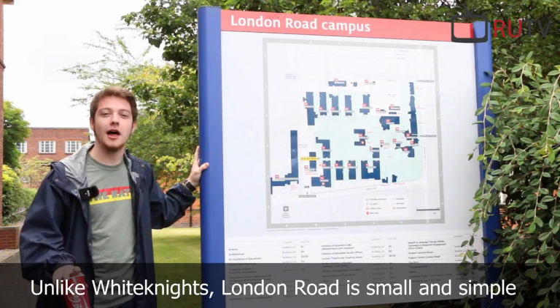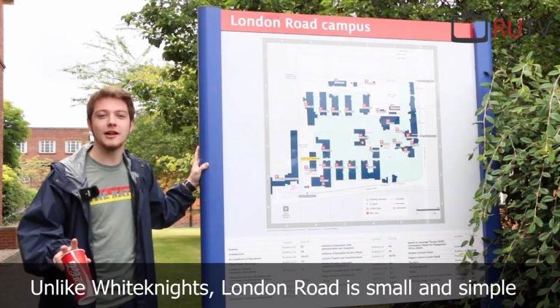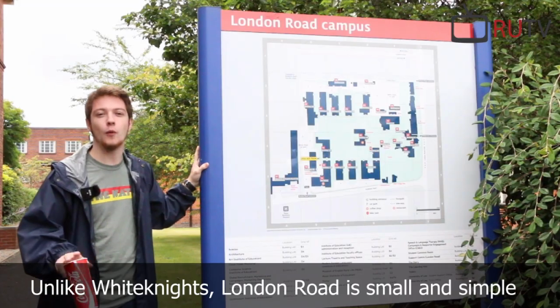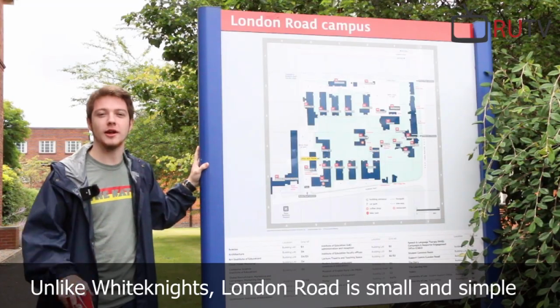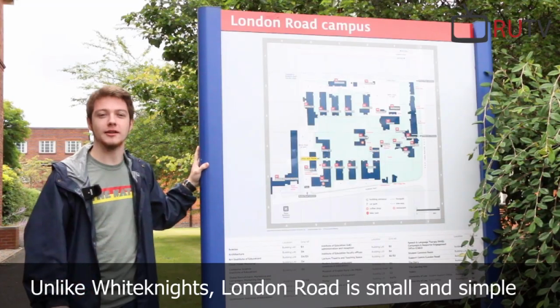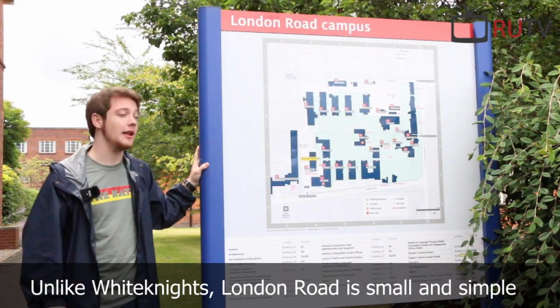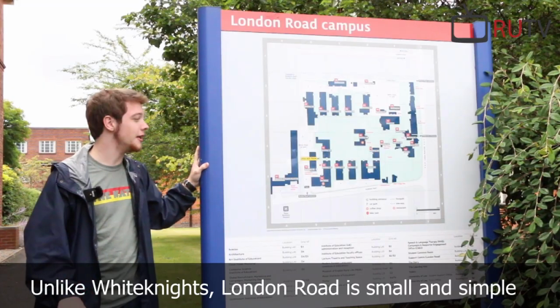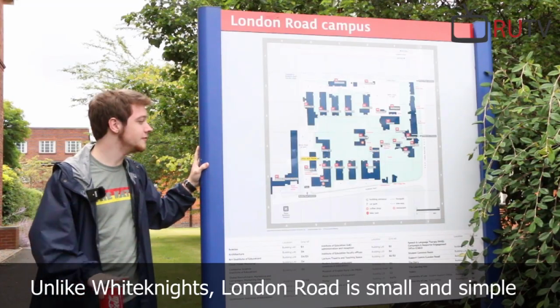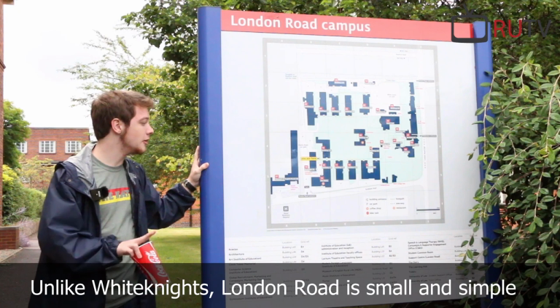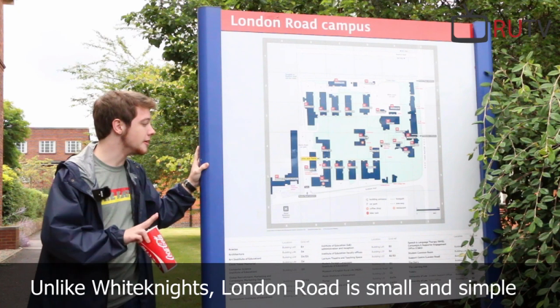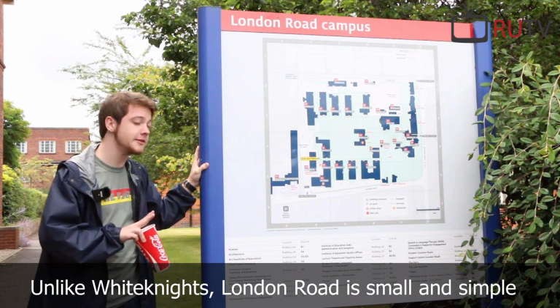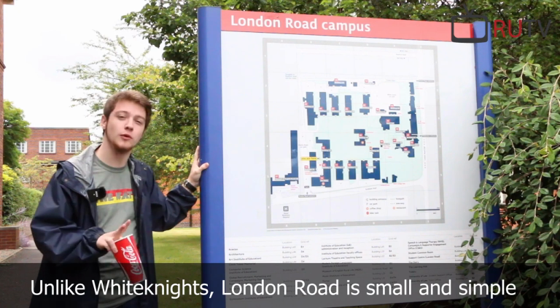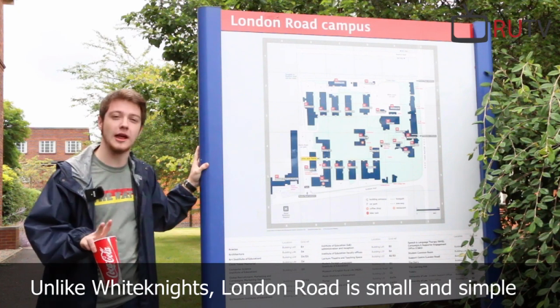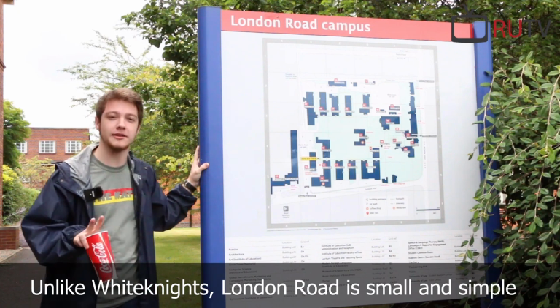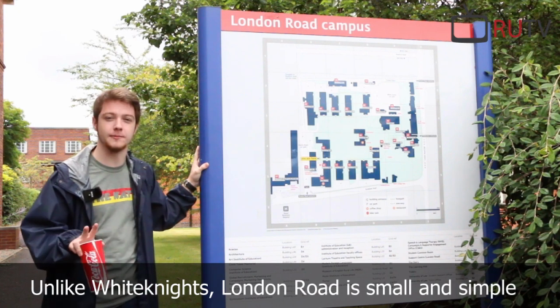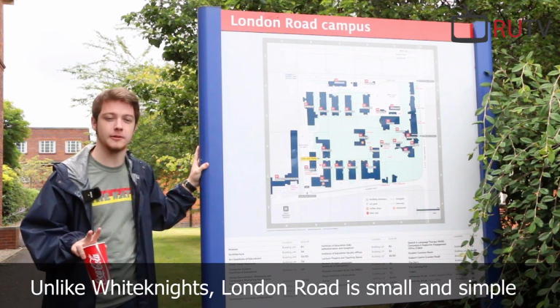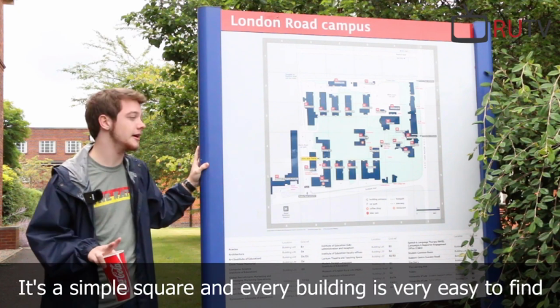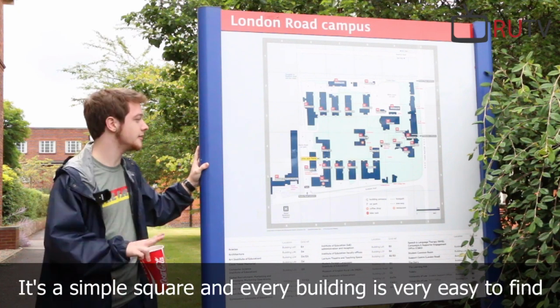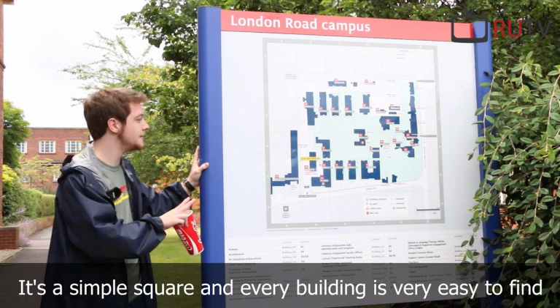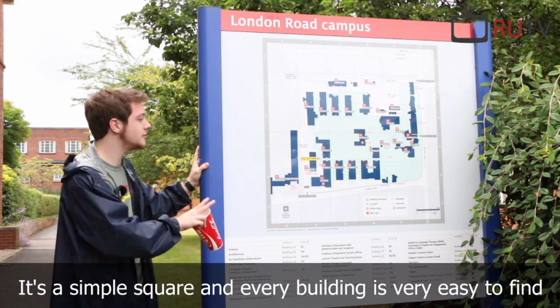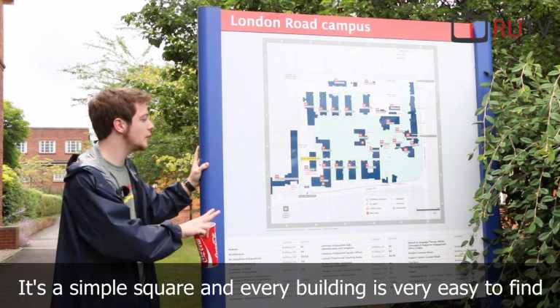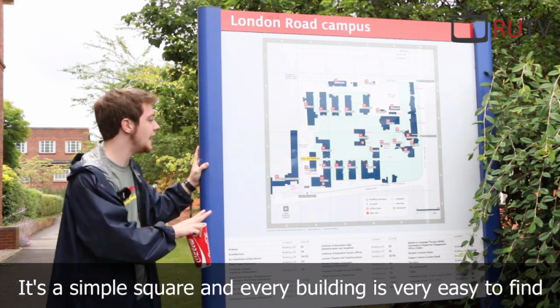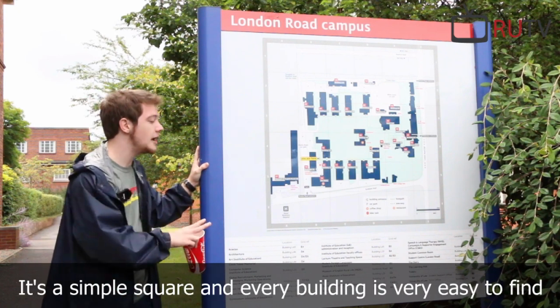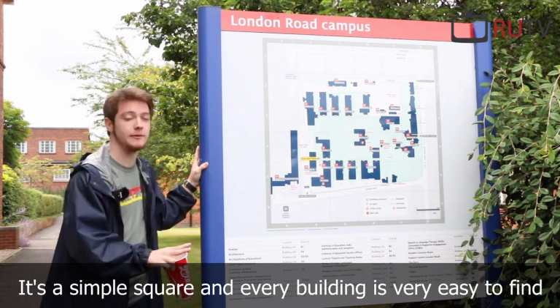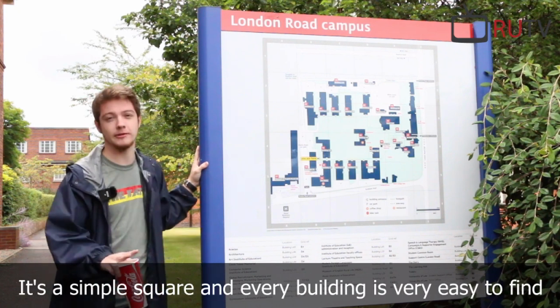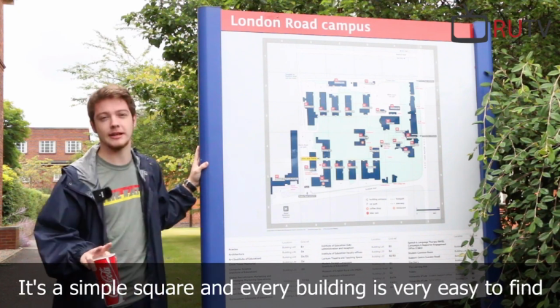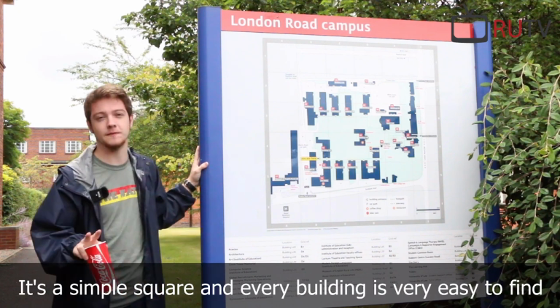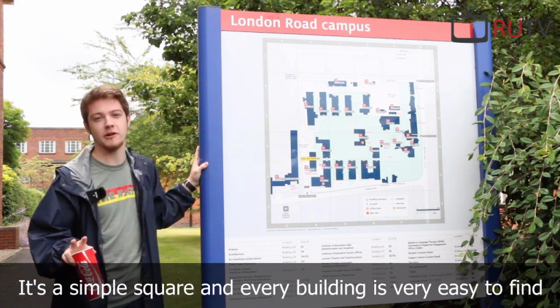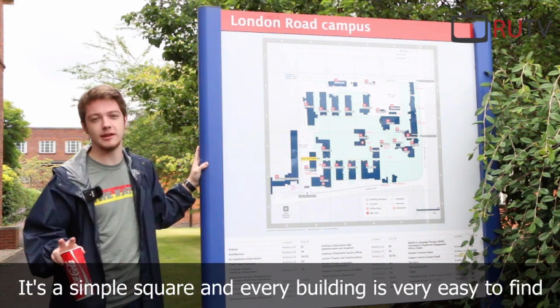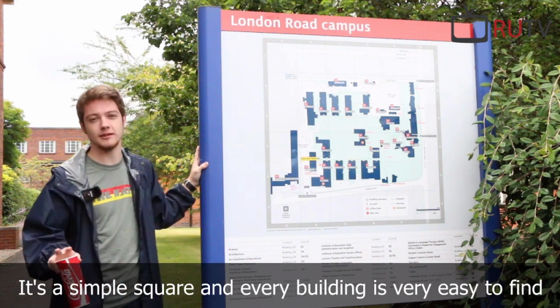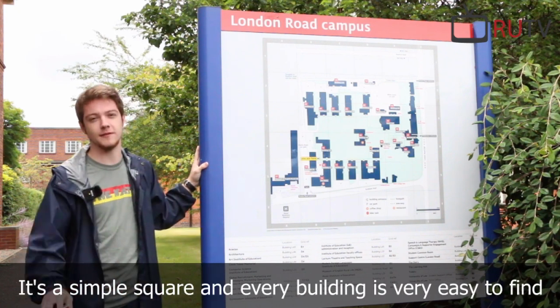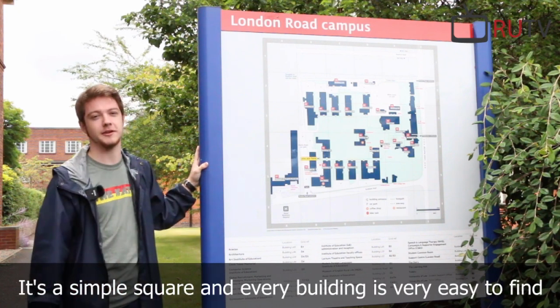Unlike Whiteknights, London Road is small and simple. It's a simple square and every building is very easy to find.